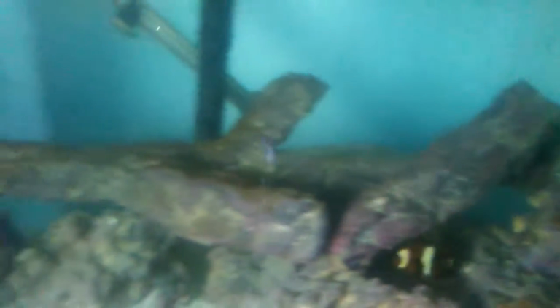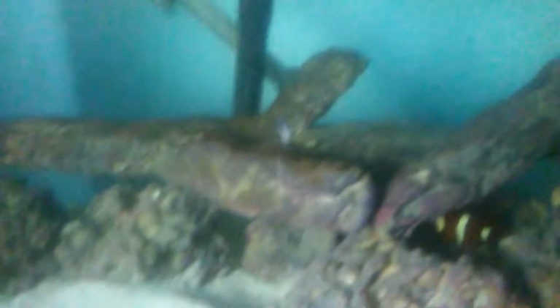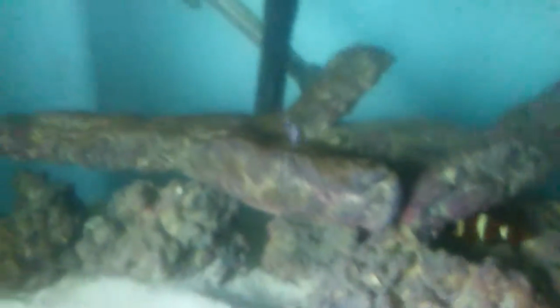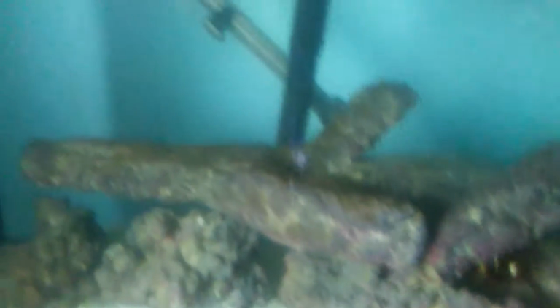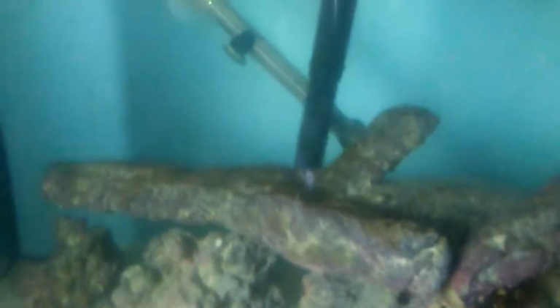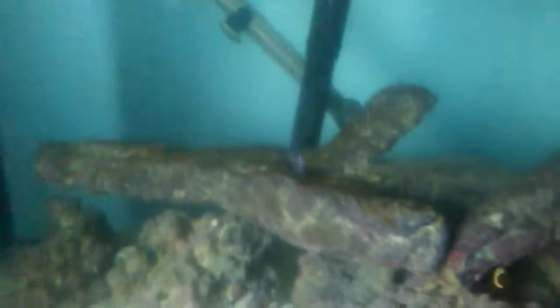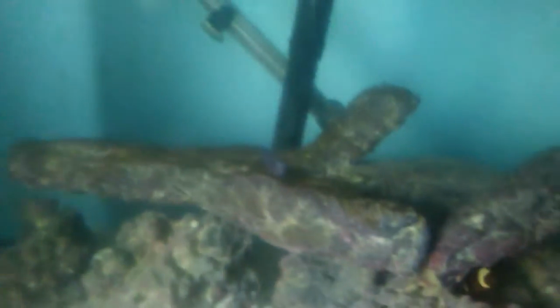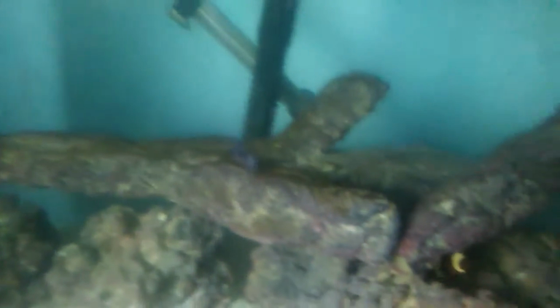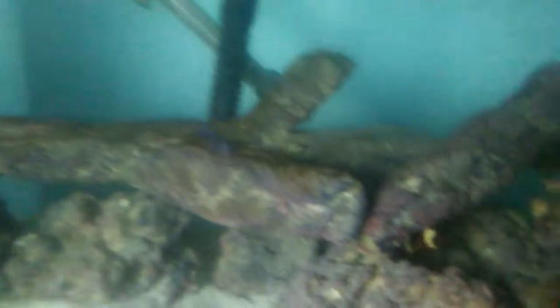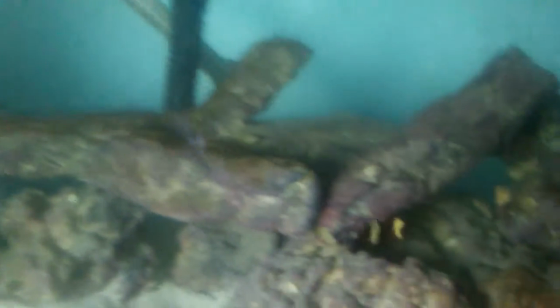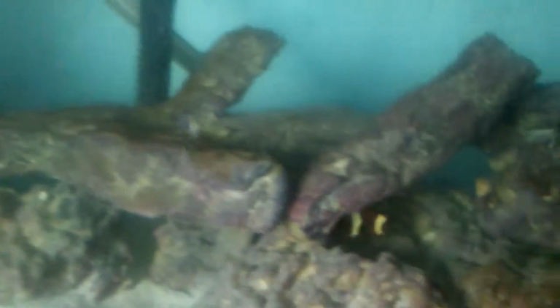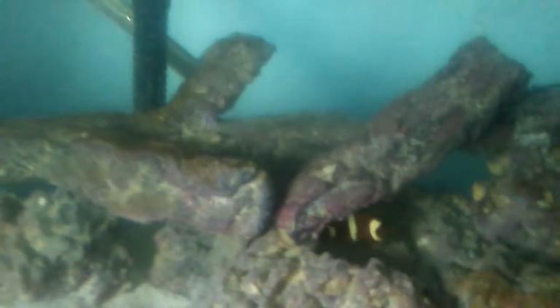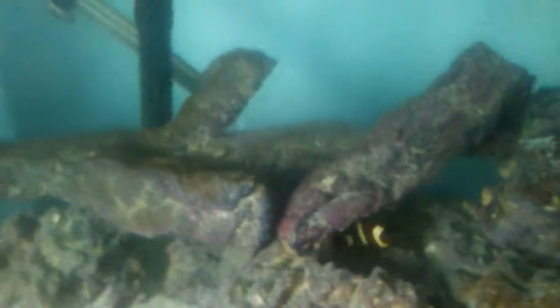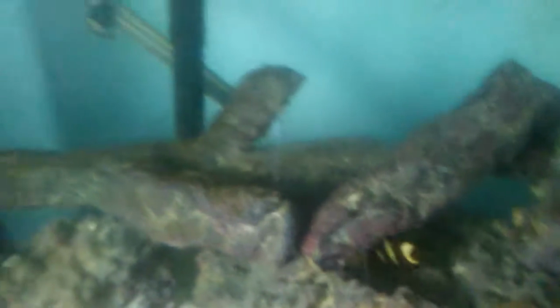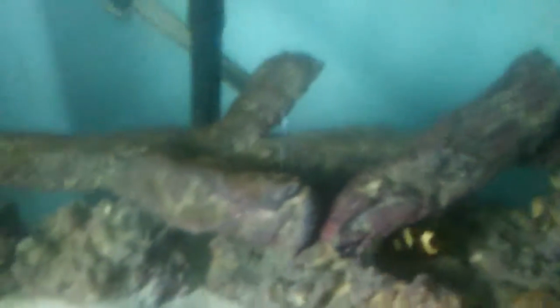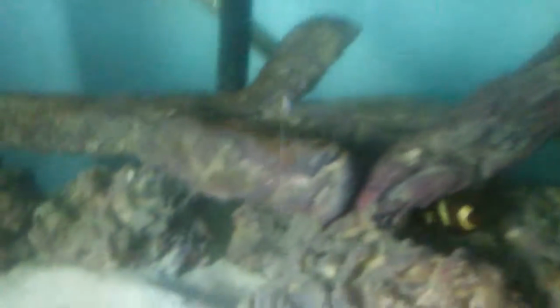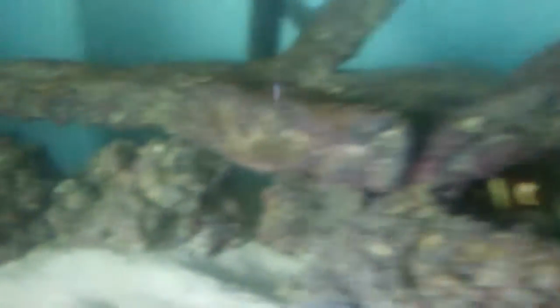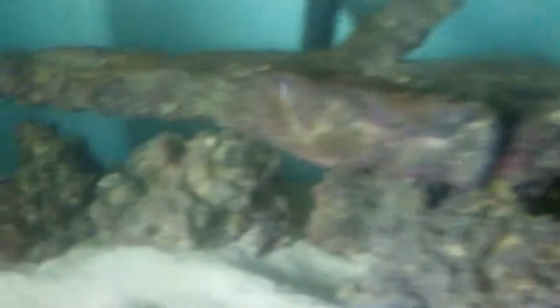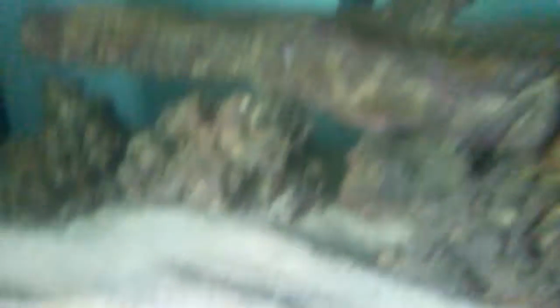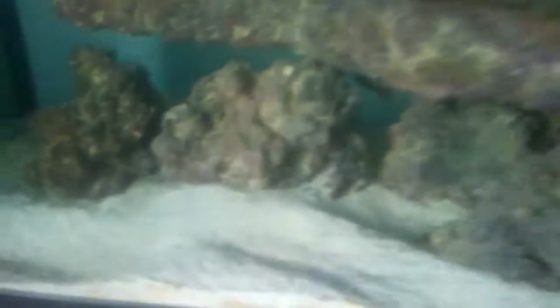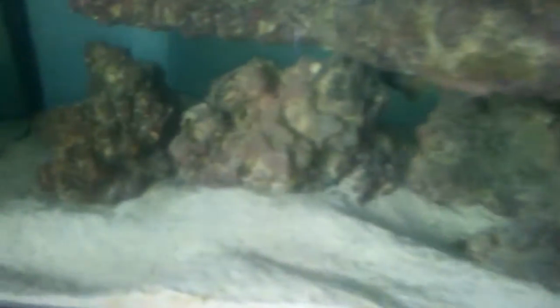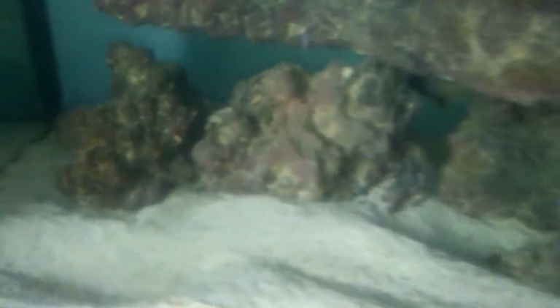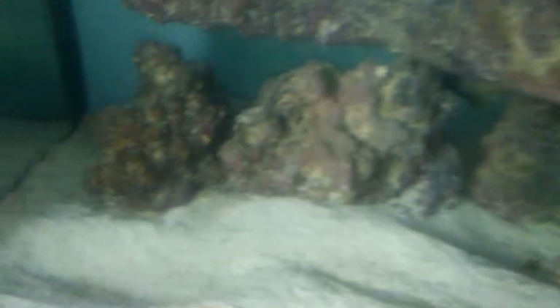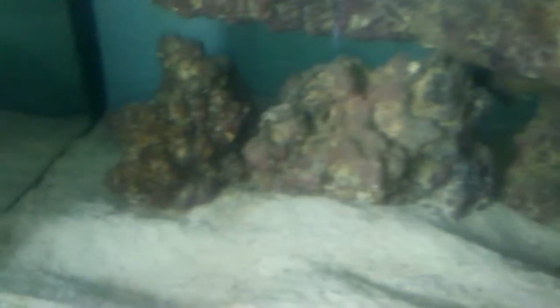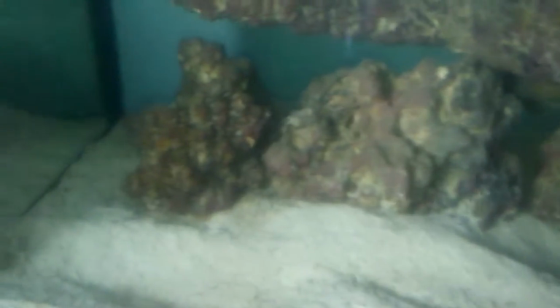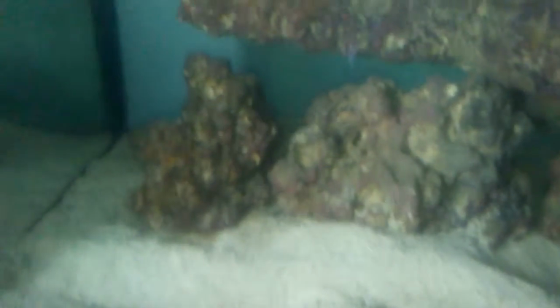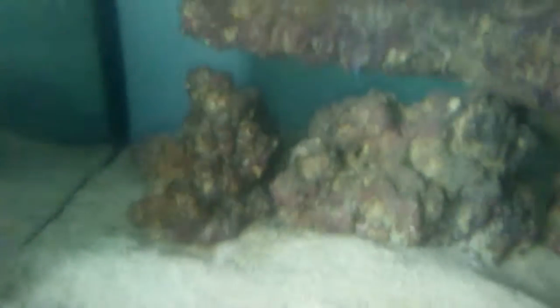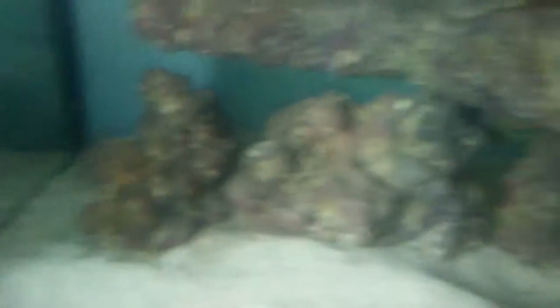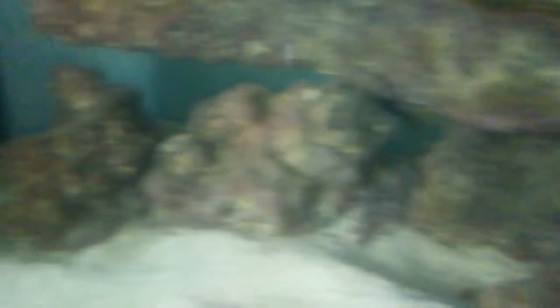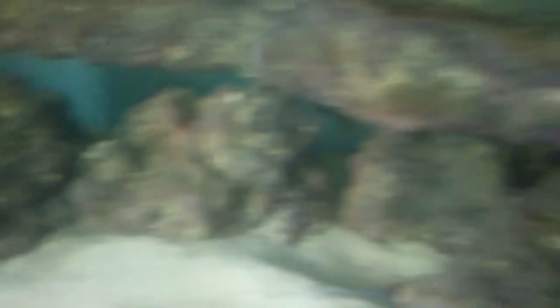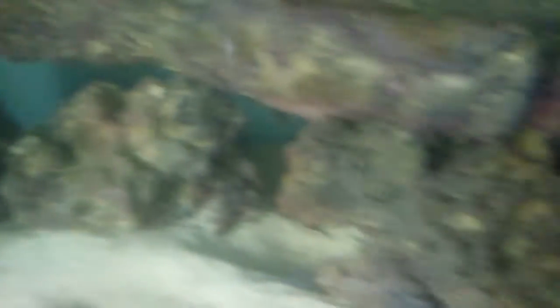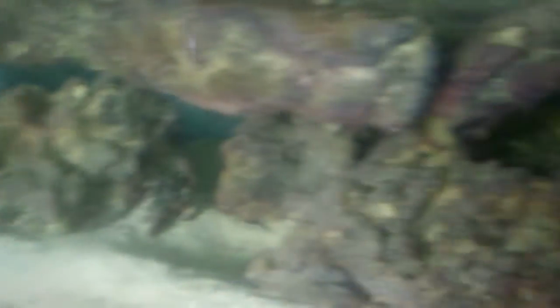Also, as you guys know, there is a one-spotted foxface in here somewhere.